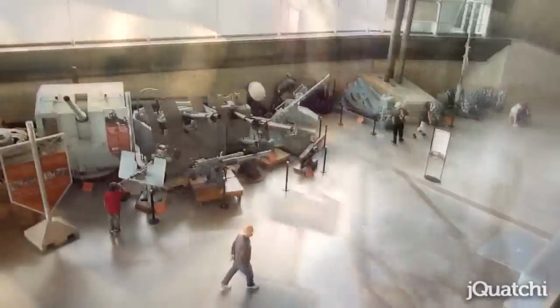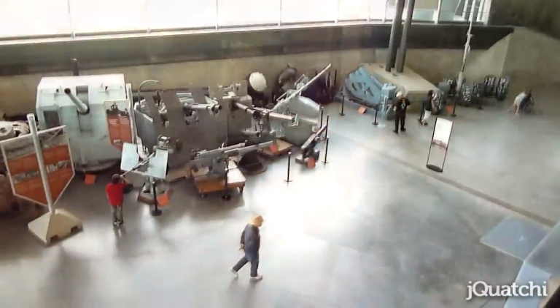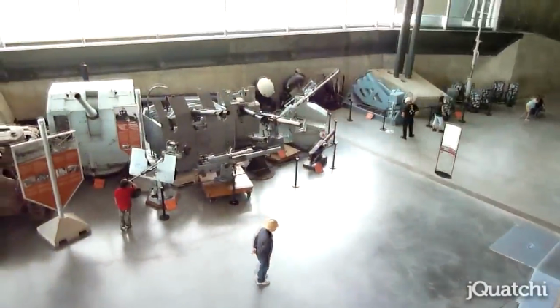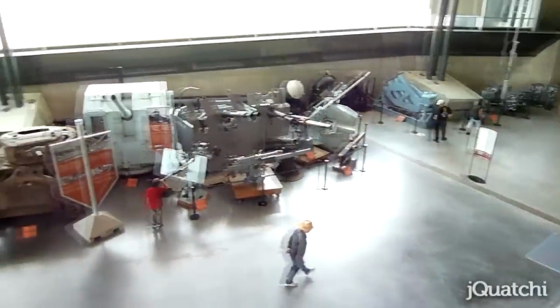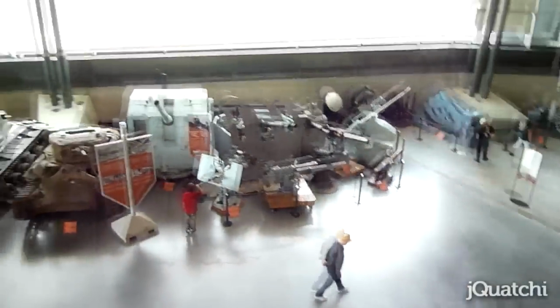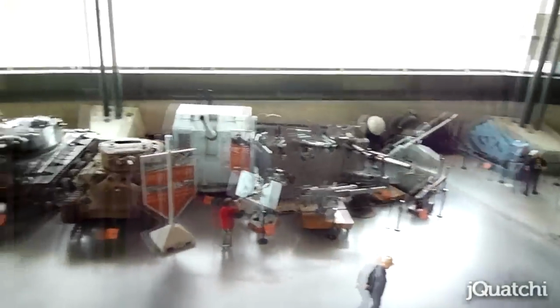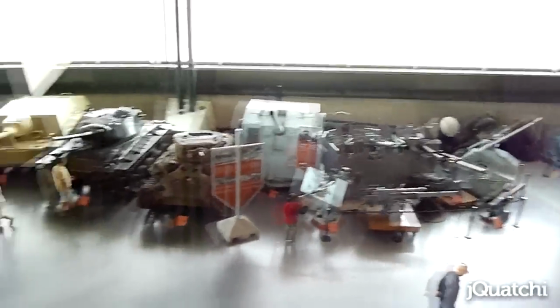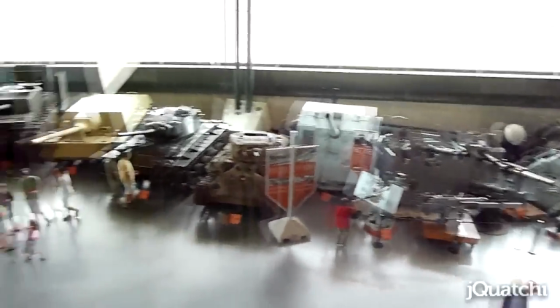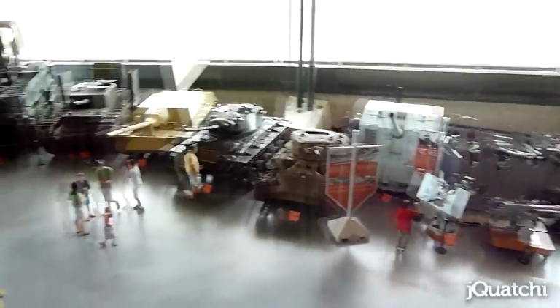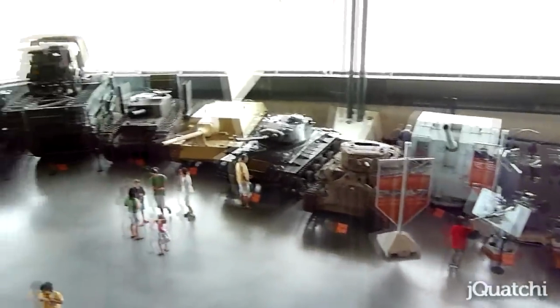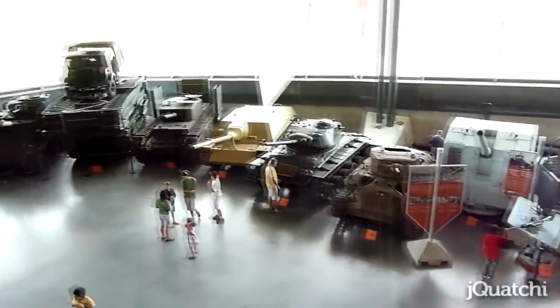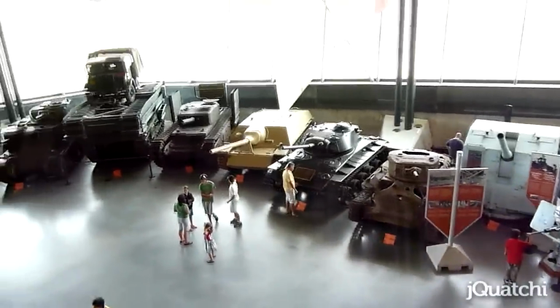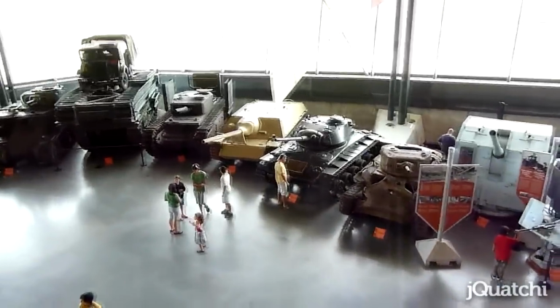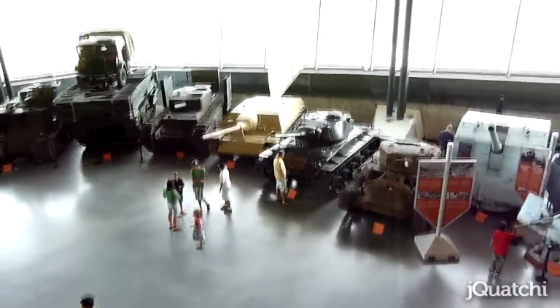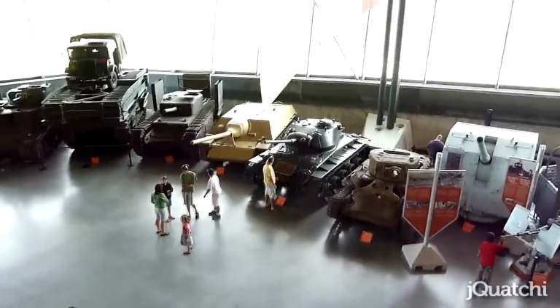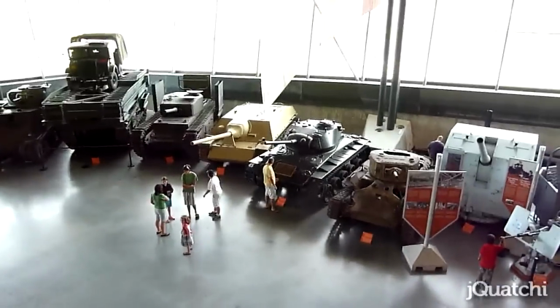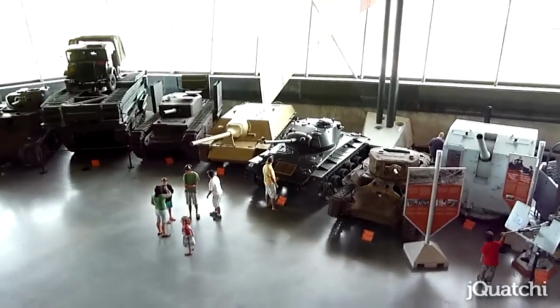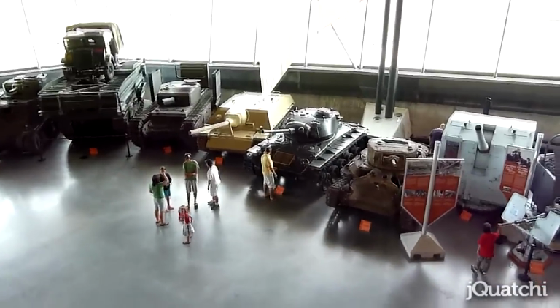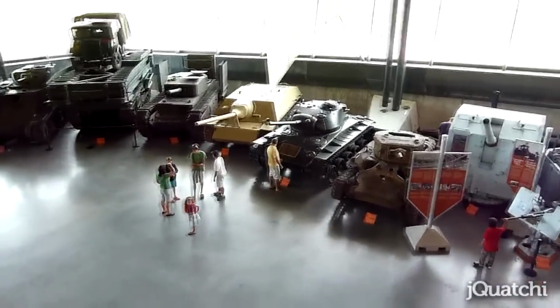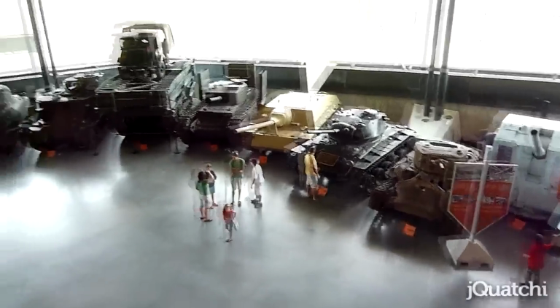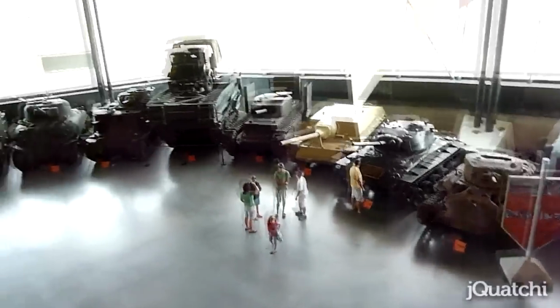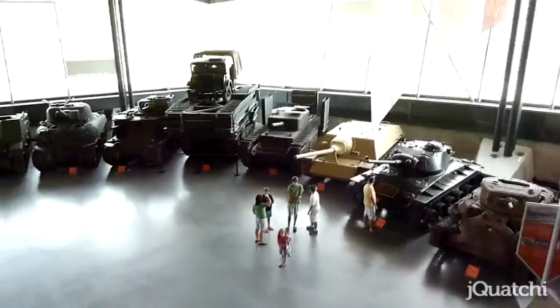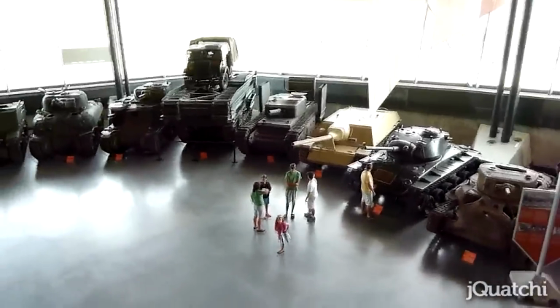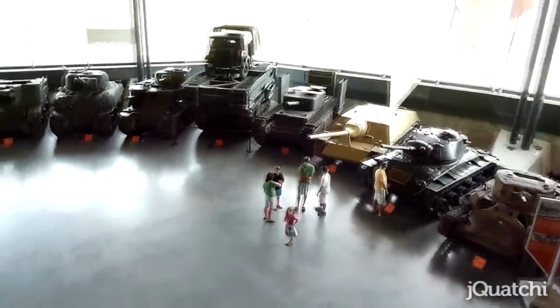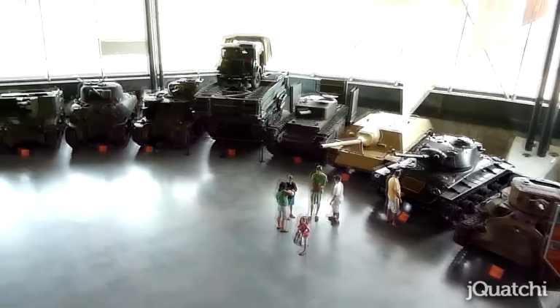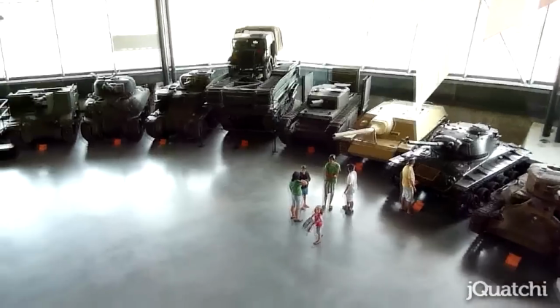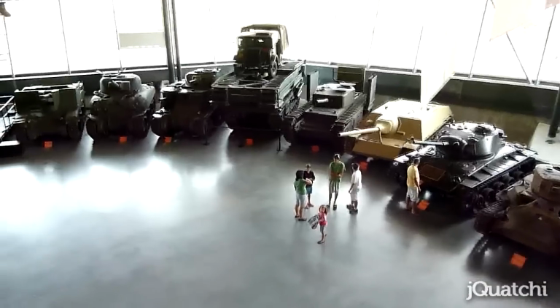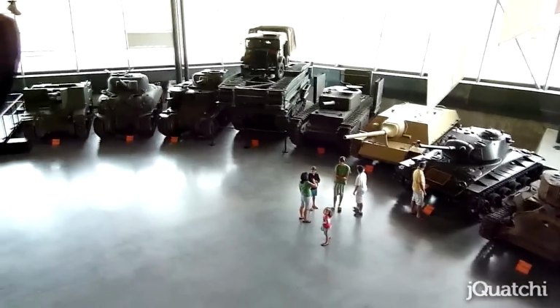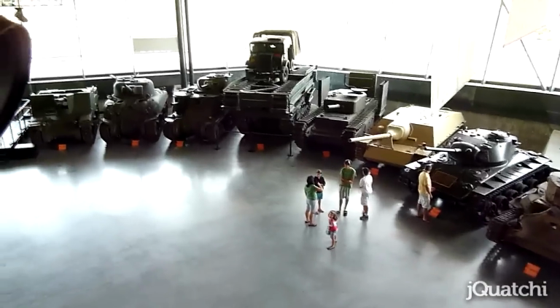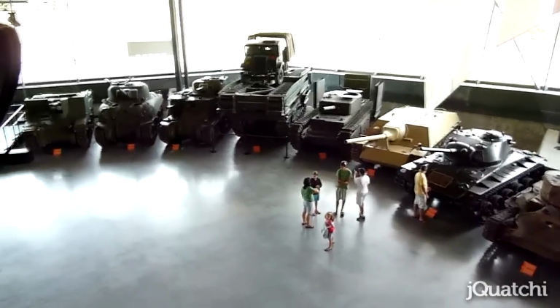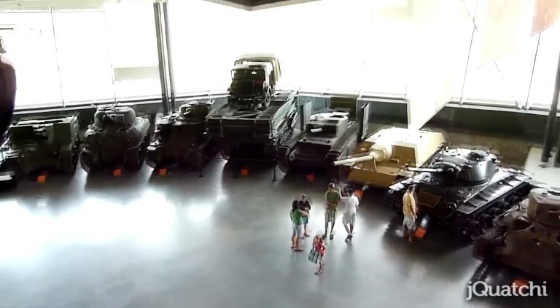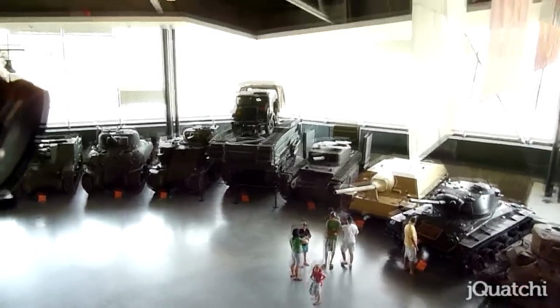Lots of tanks everywhere as well. The first time we ever came to the museum, ten years ago, that was the first thing we saw.